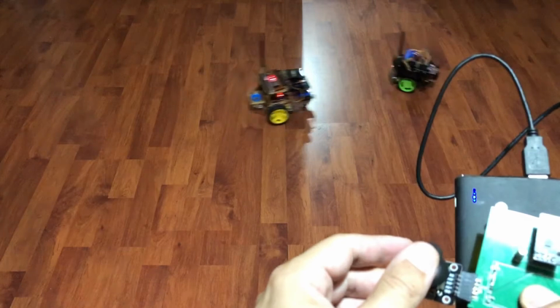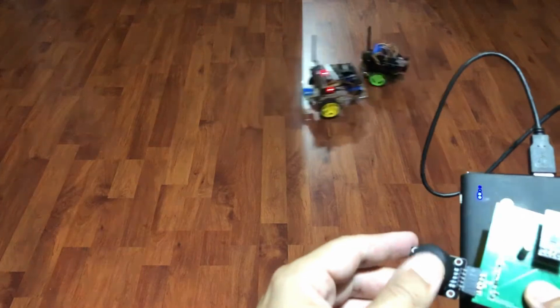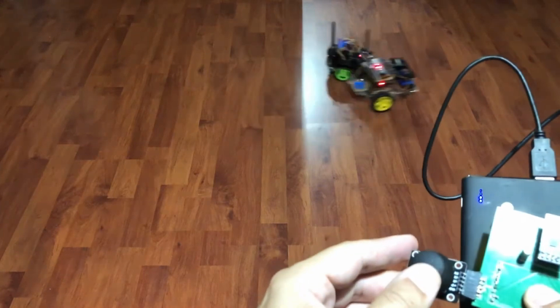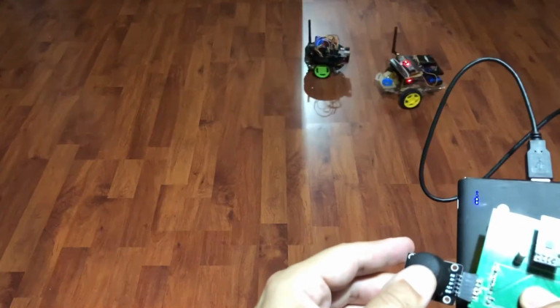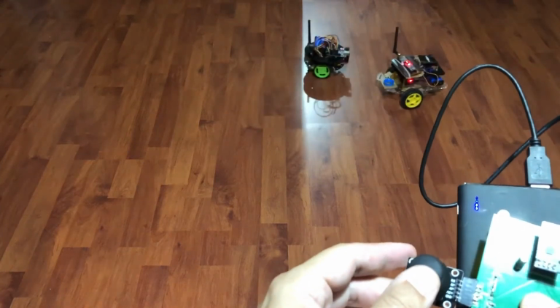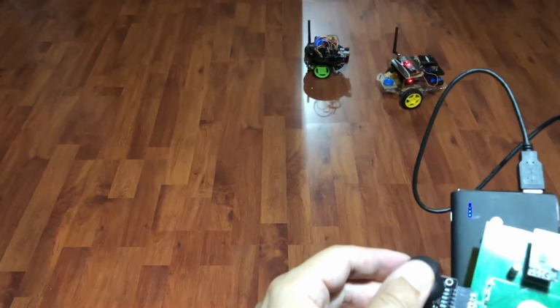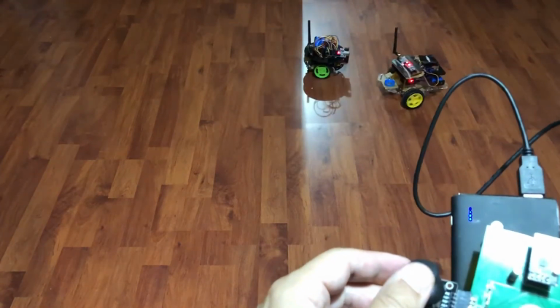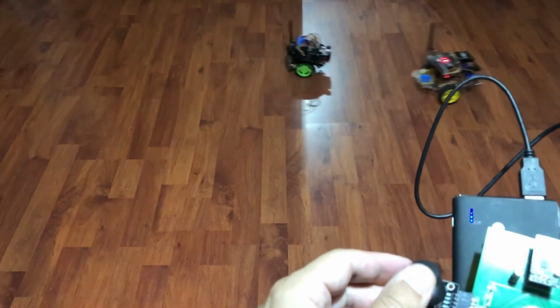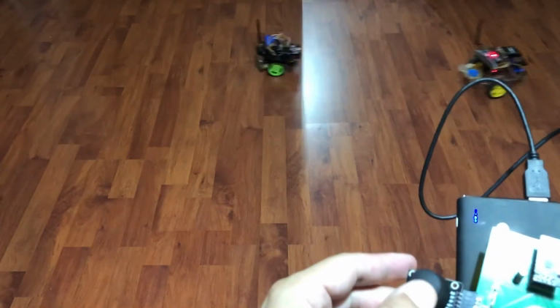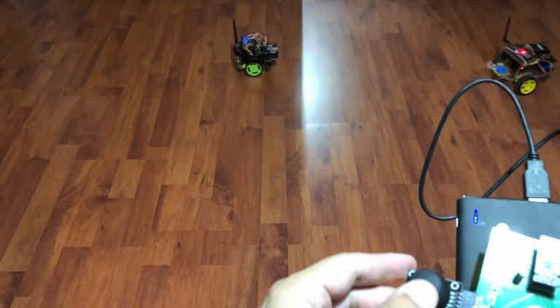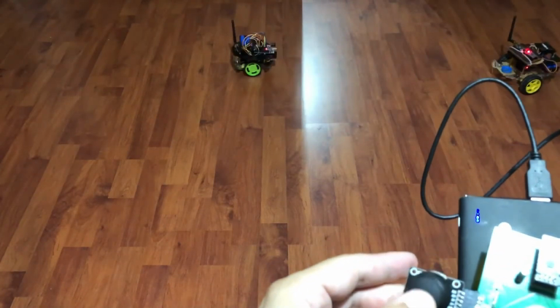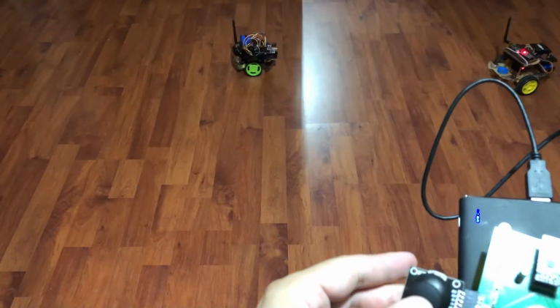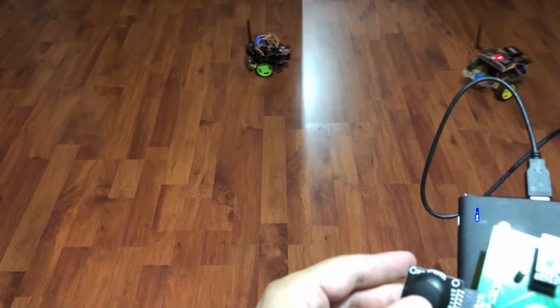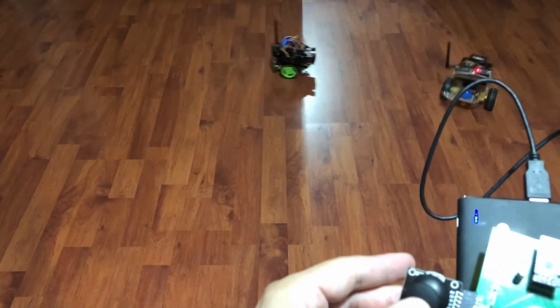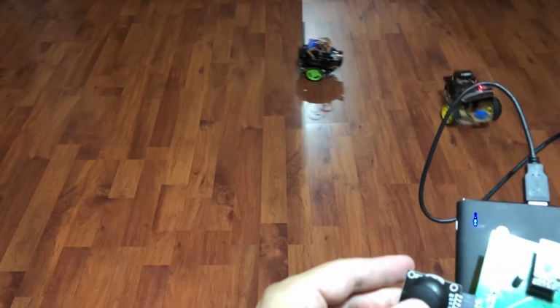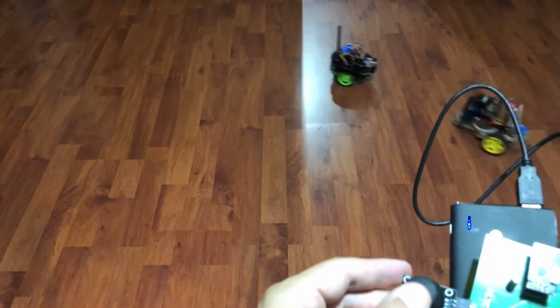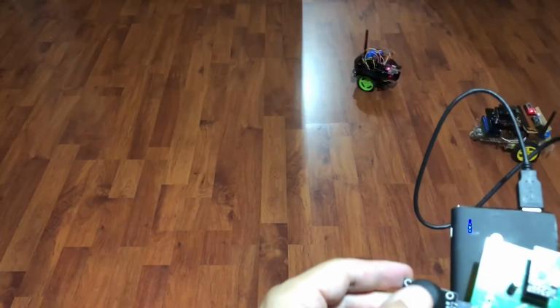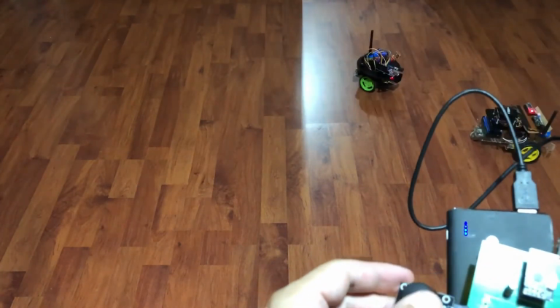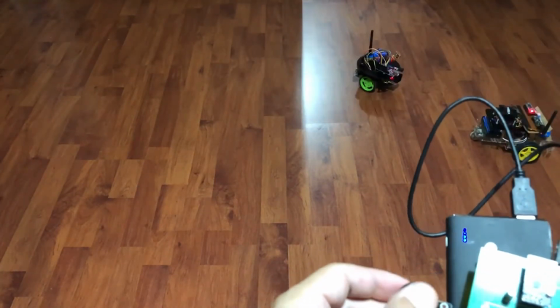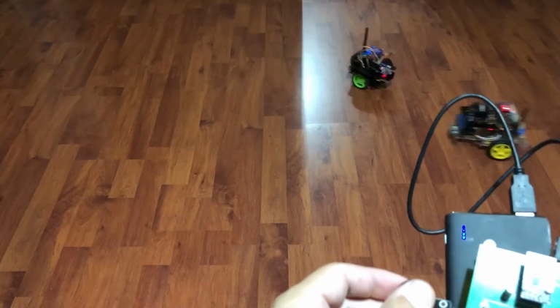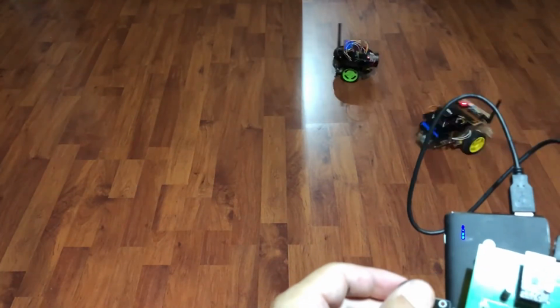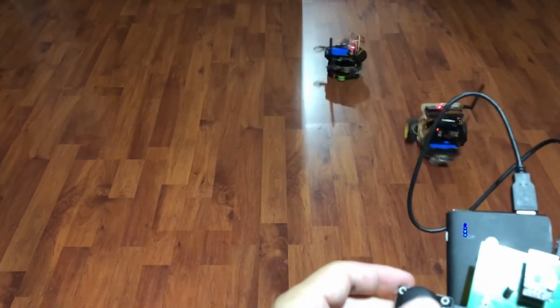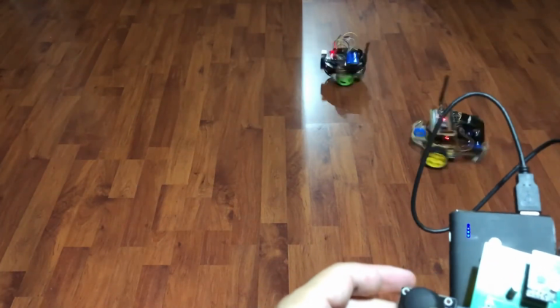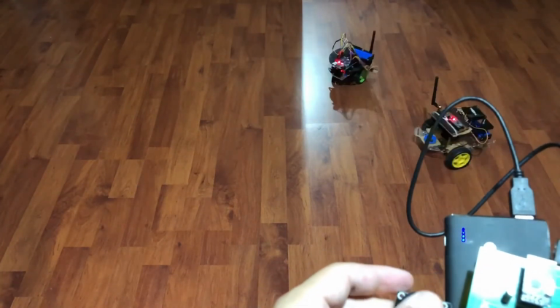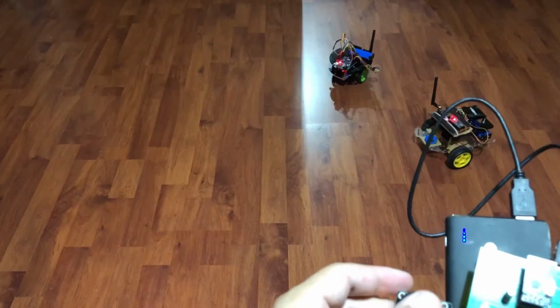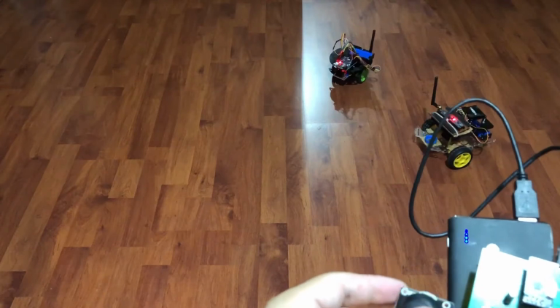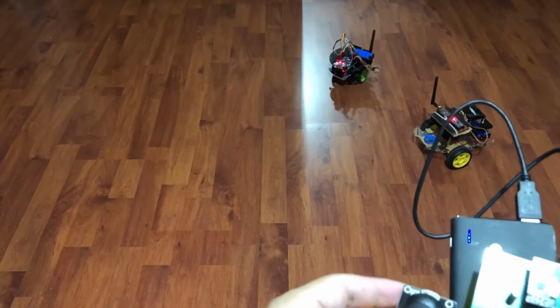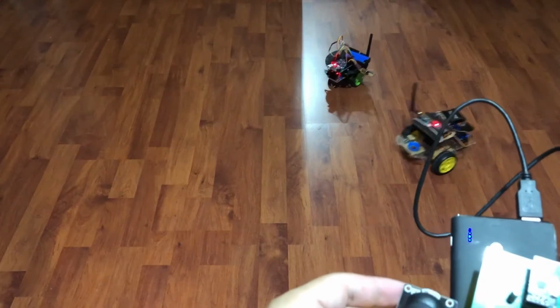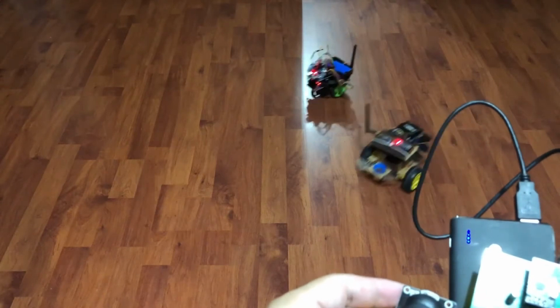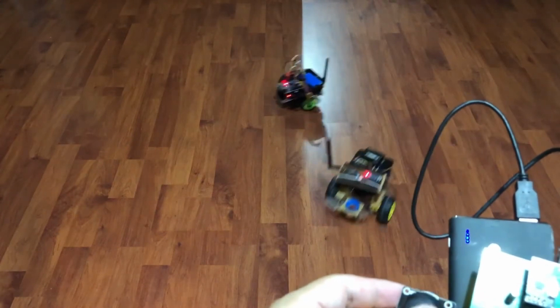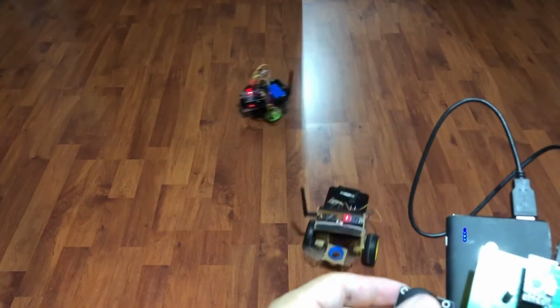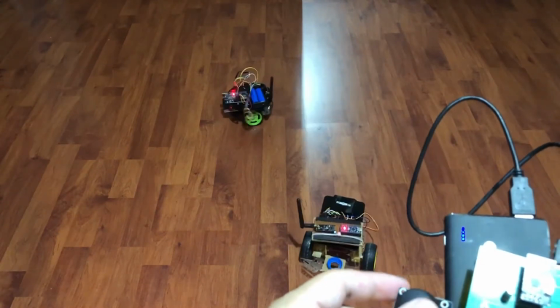In this video I'll show you how to control two RC cars with a single controller. Let's not waste time and see our configuration for our devices.